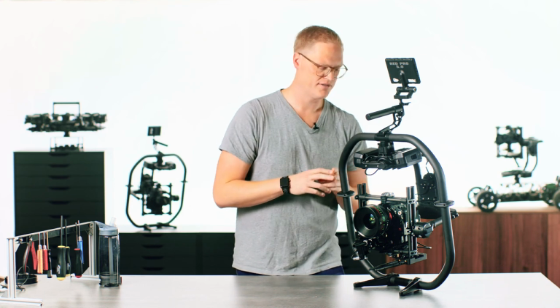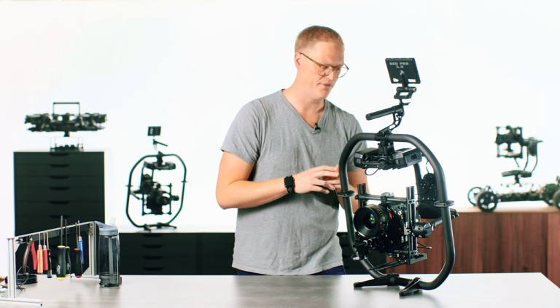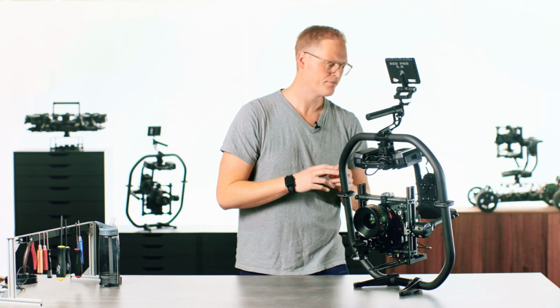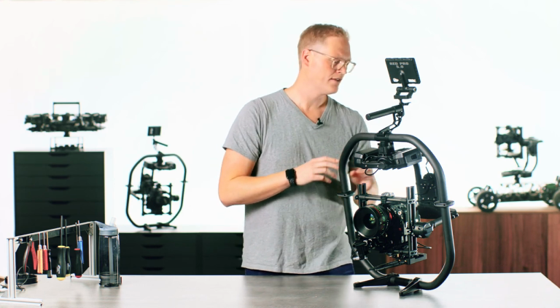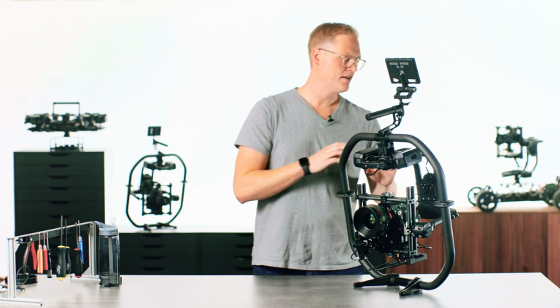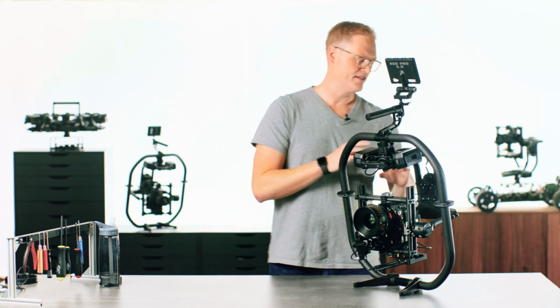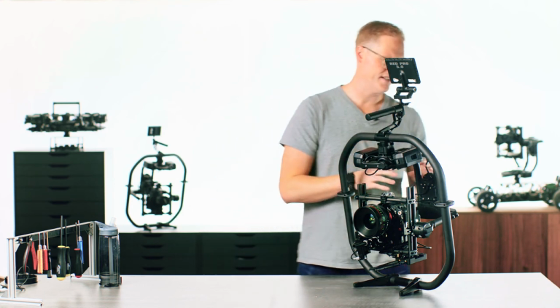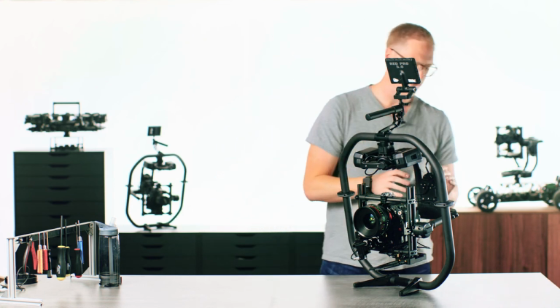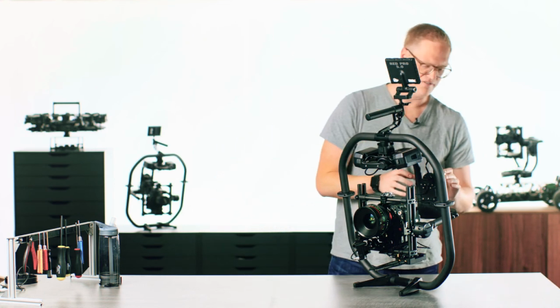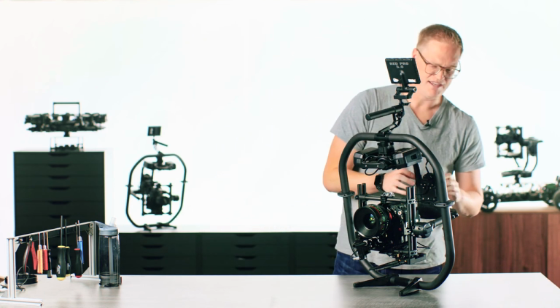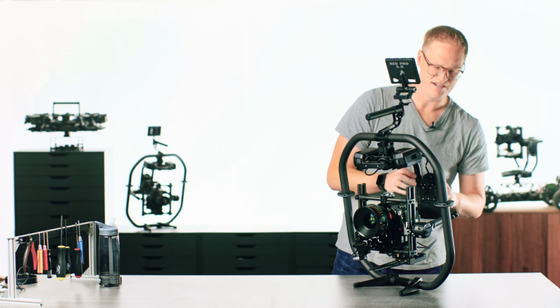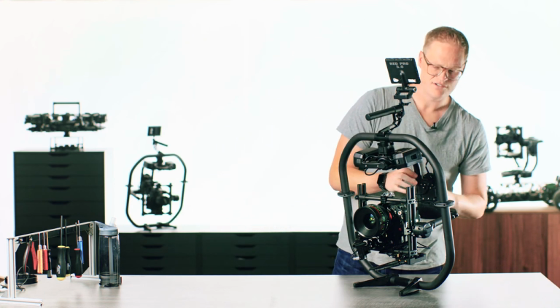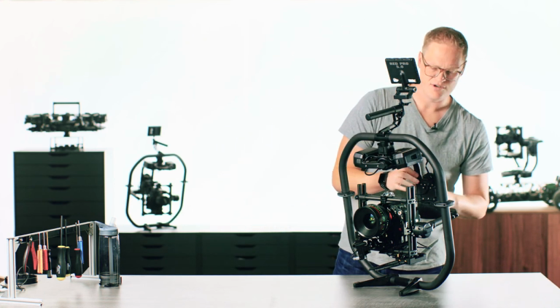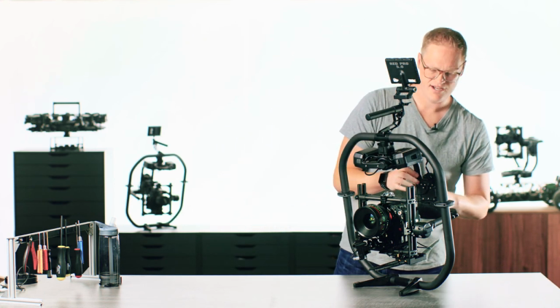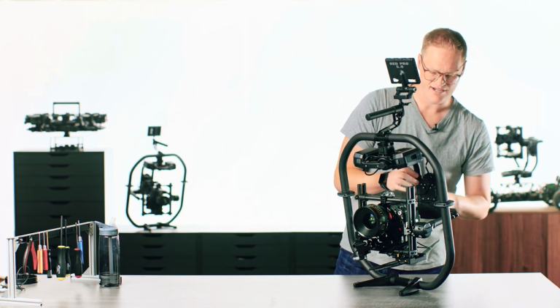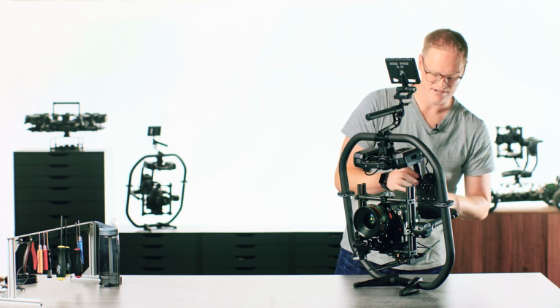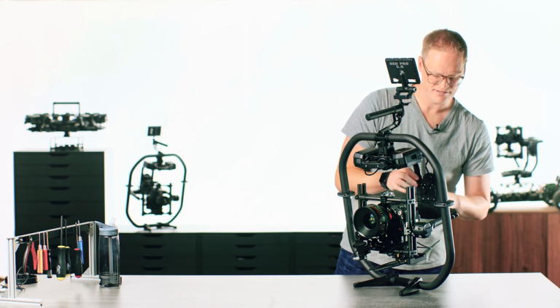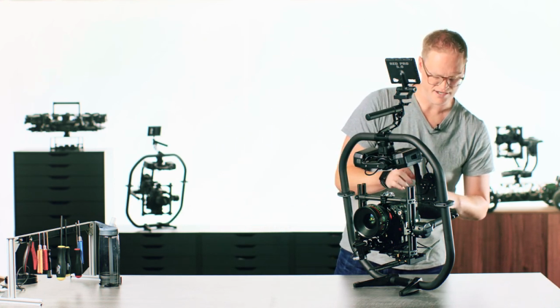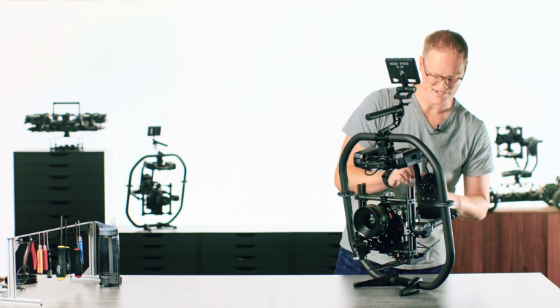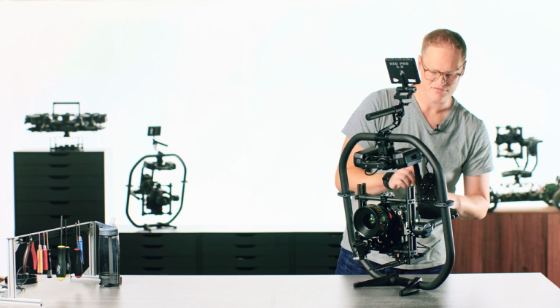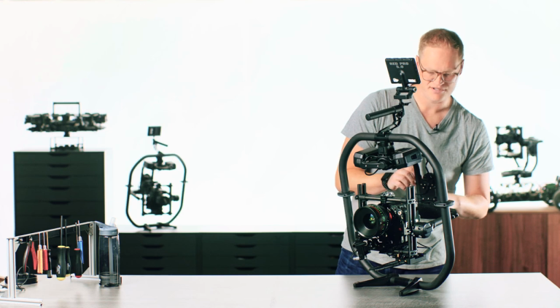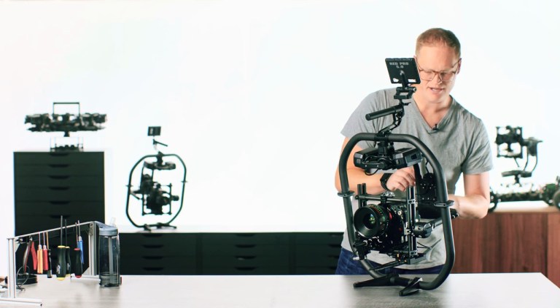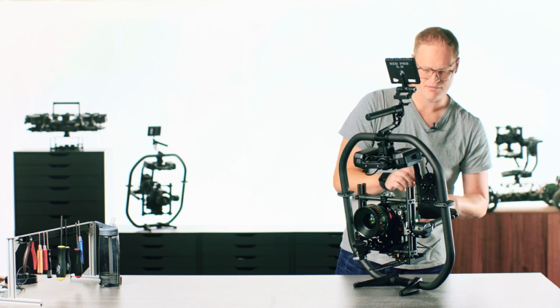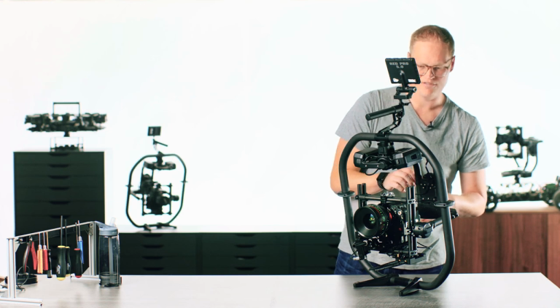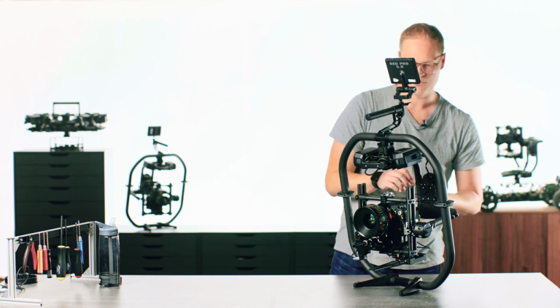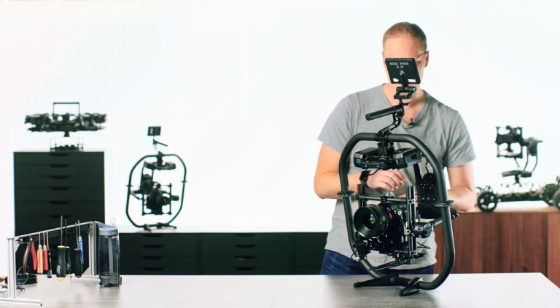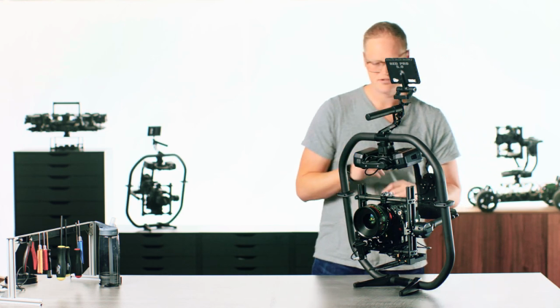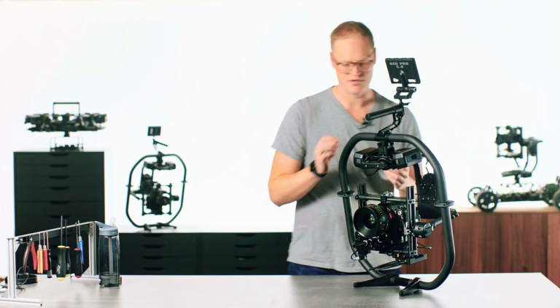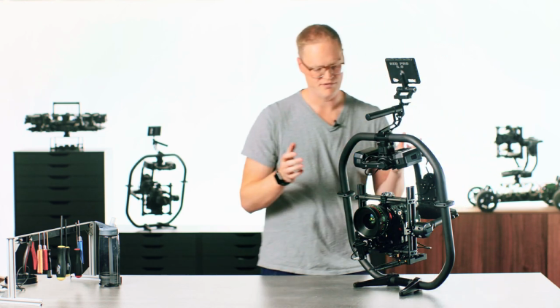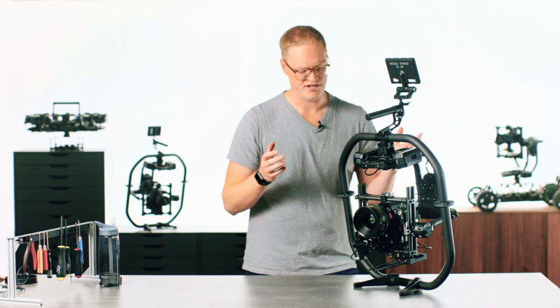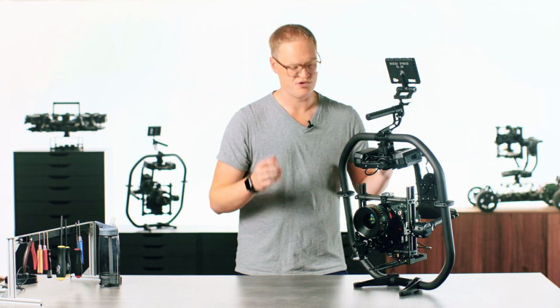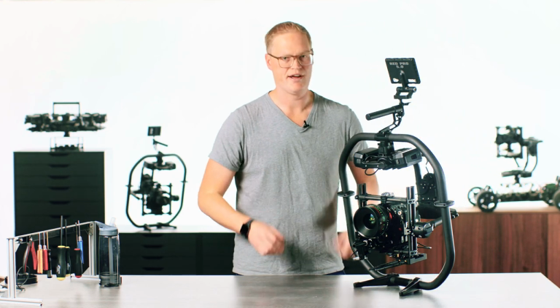So this is the end of the tuning and software setup of the Movi Pro. We're ready to shoot now.